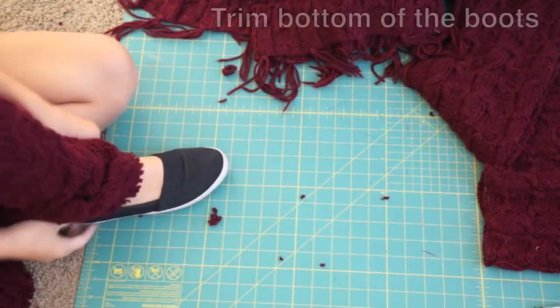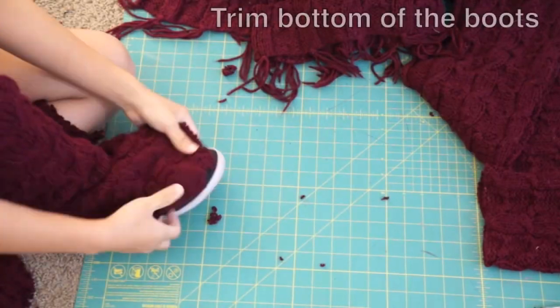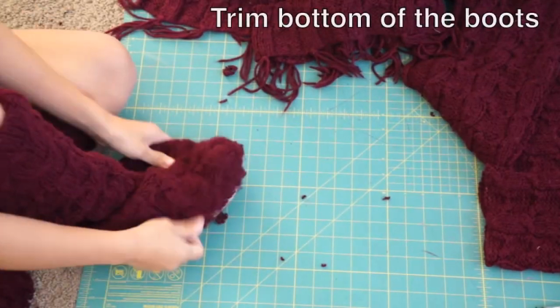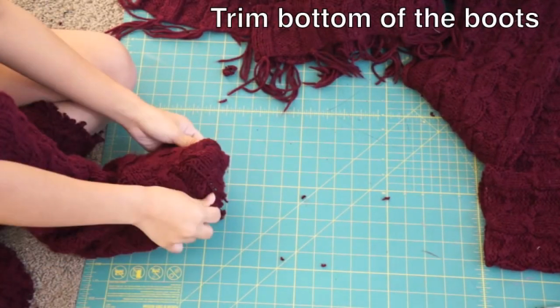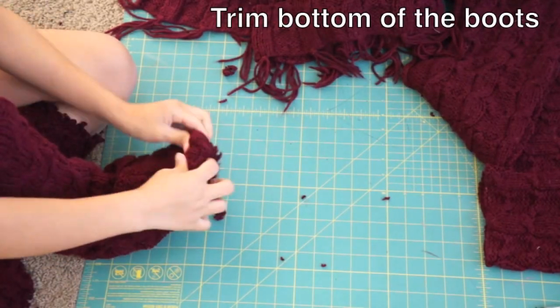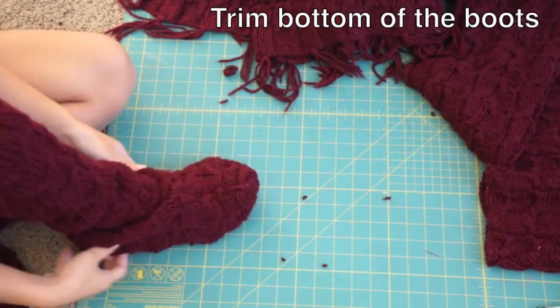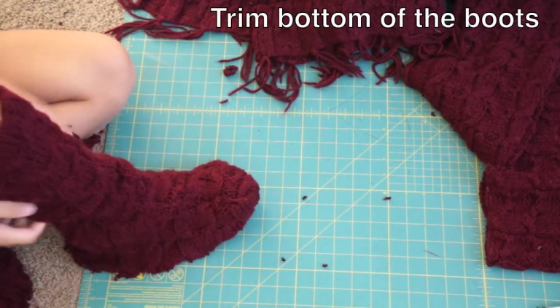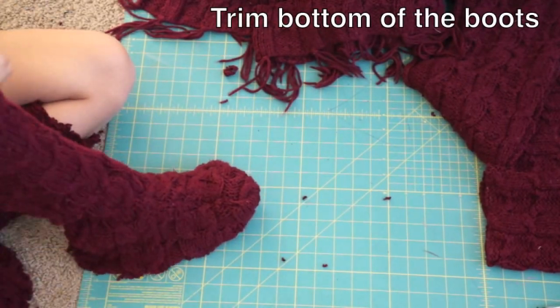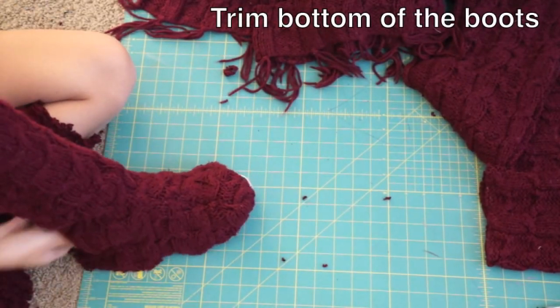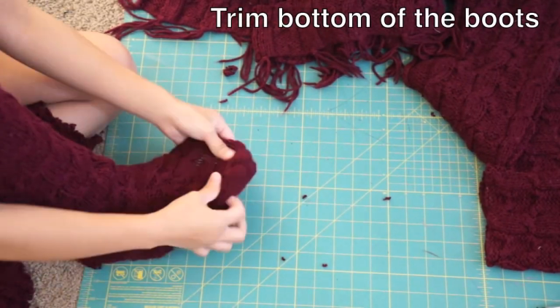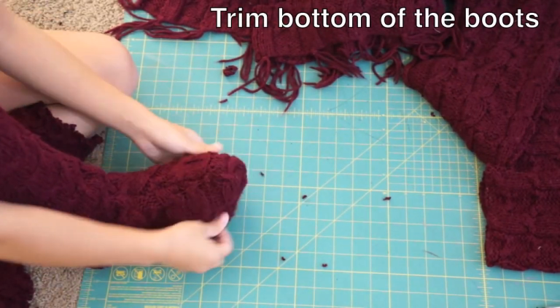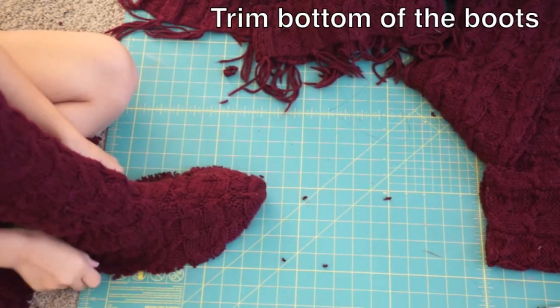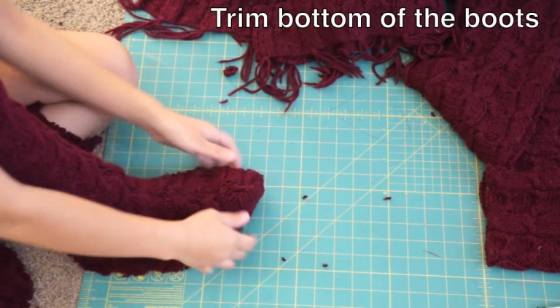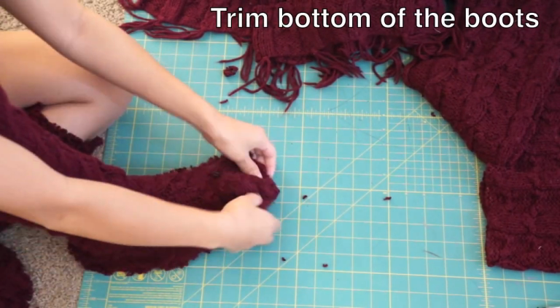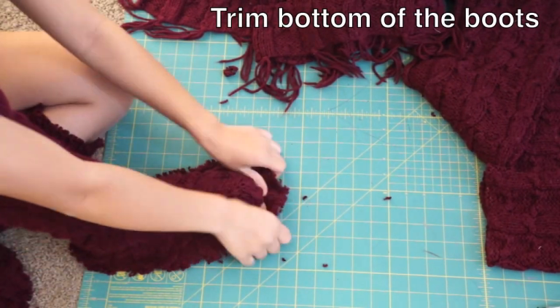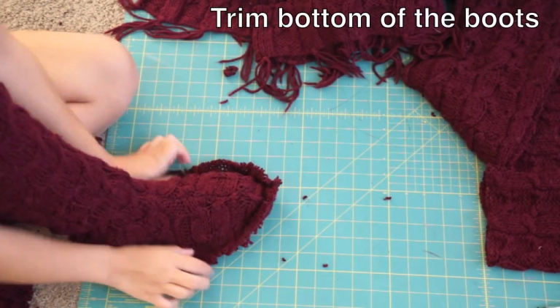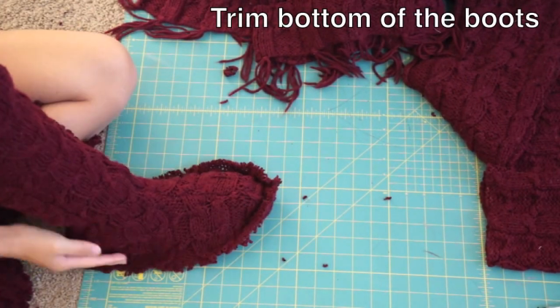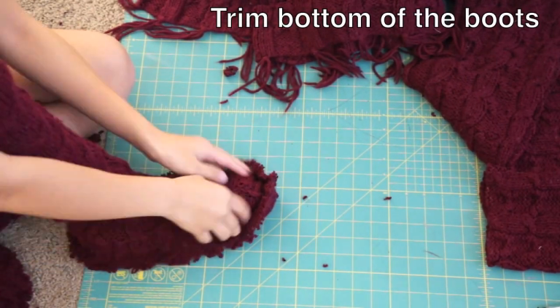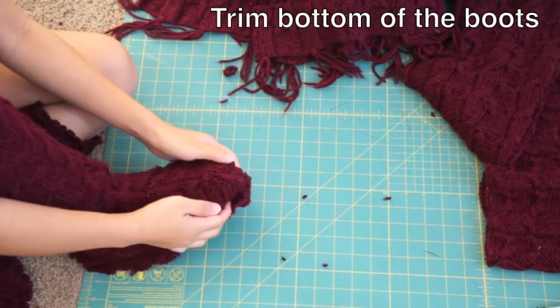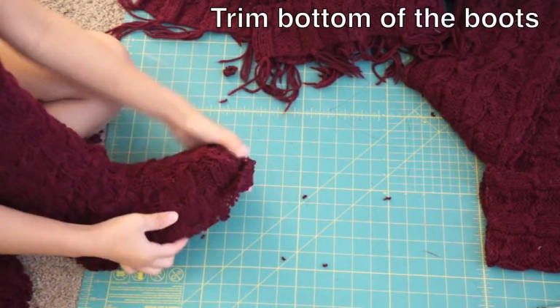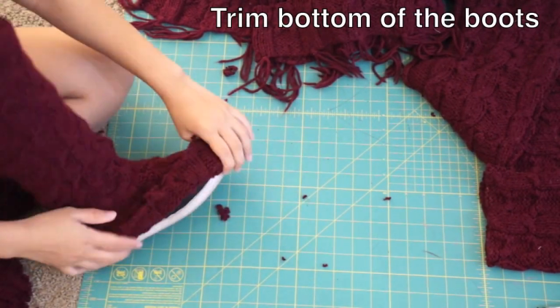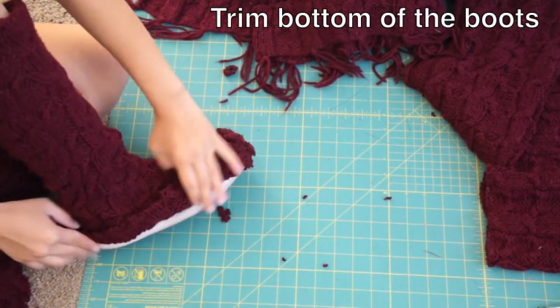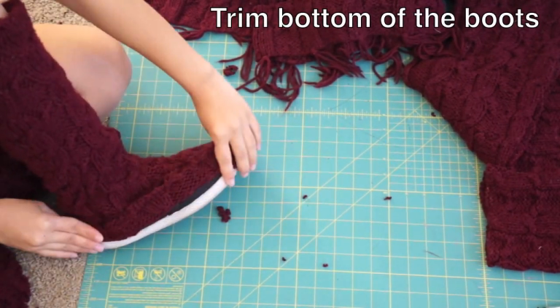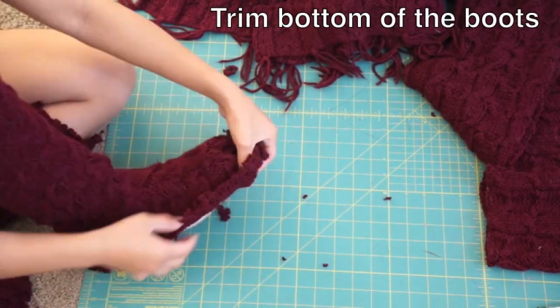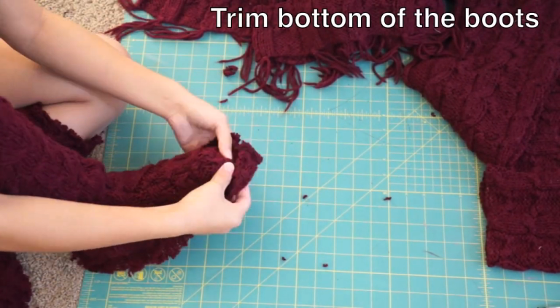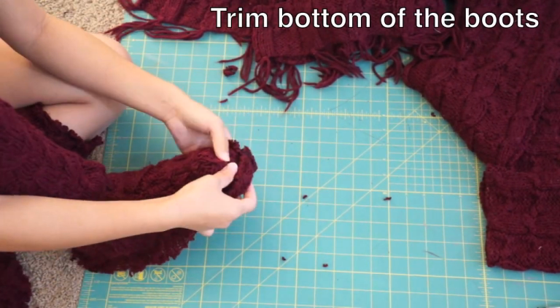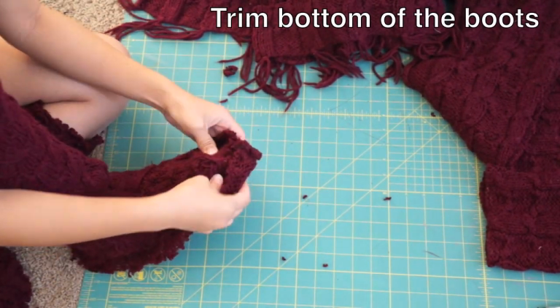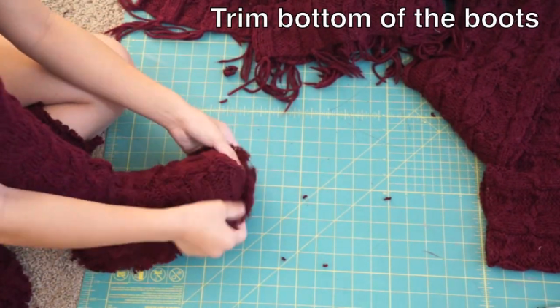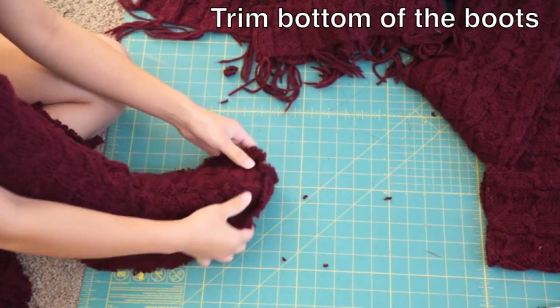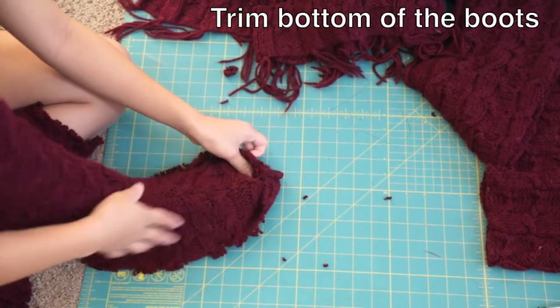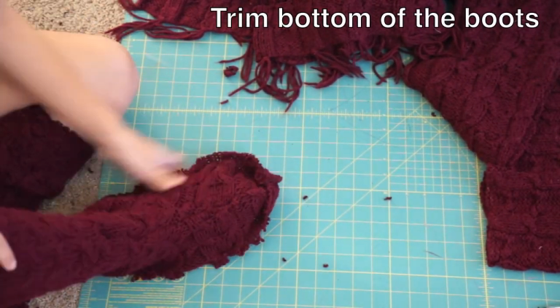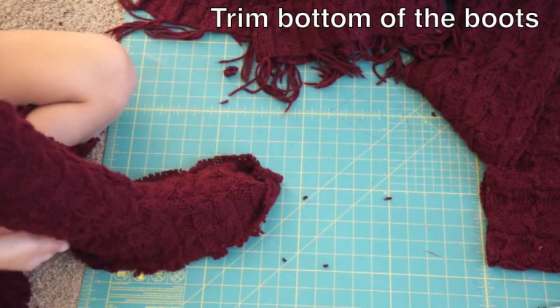Next, put on your flats and trim the bottom of the boots so you have just enough to fold under.